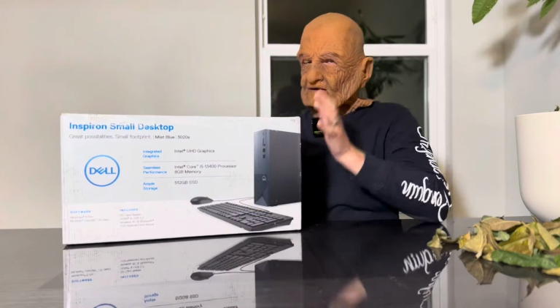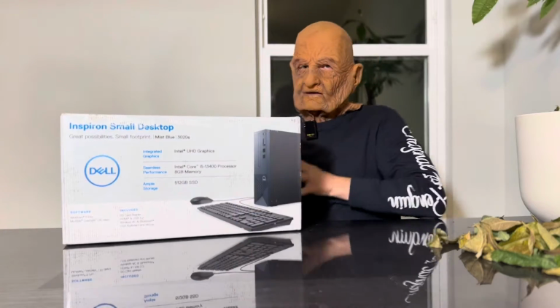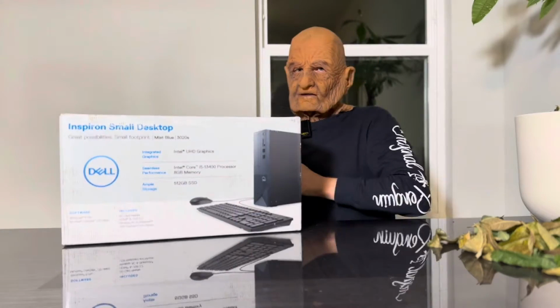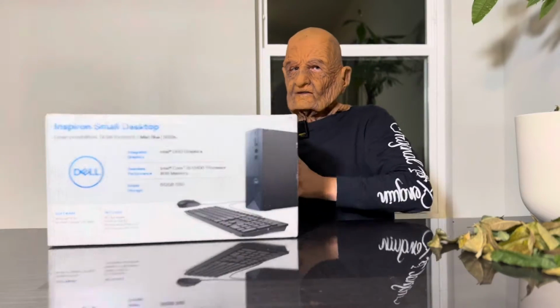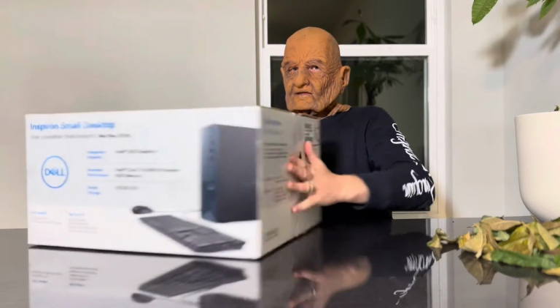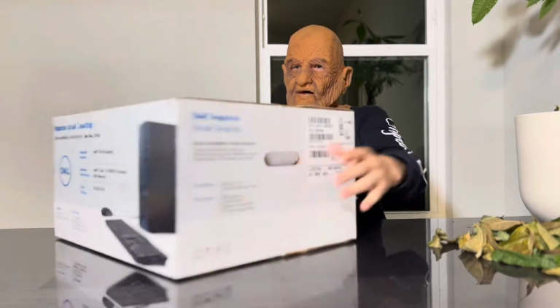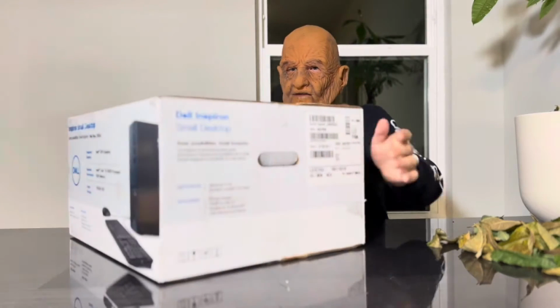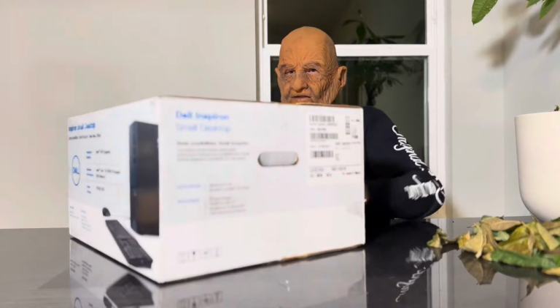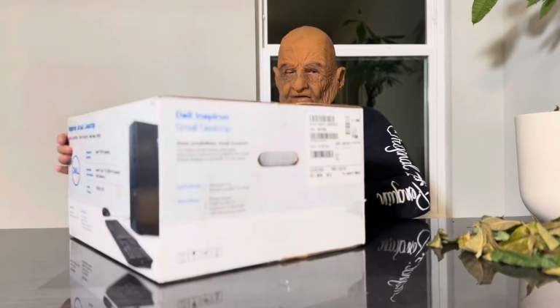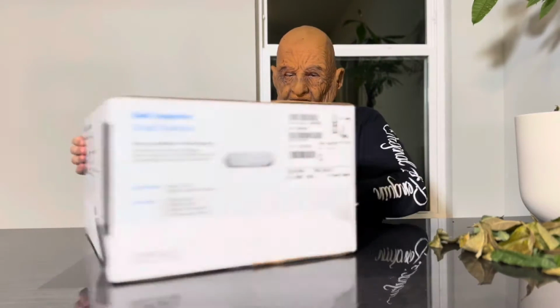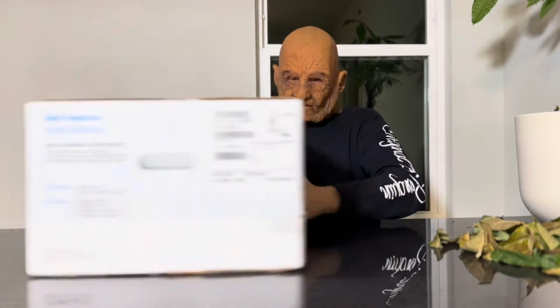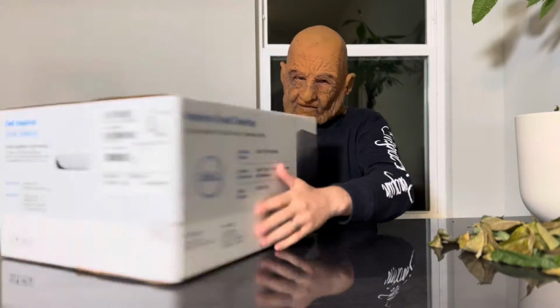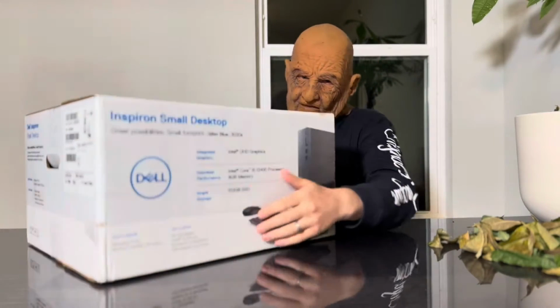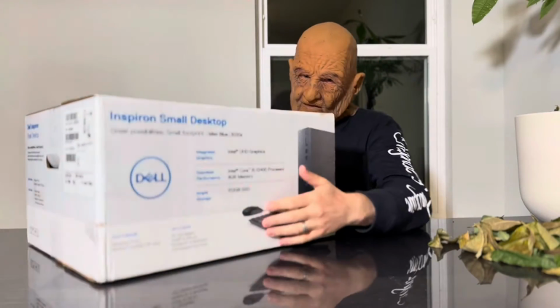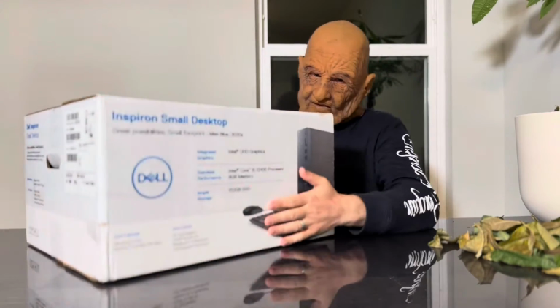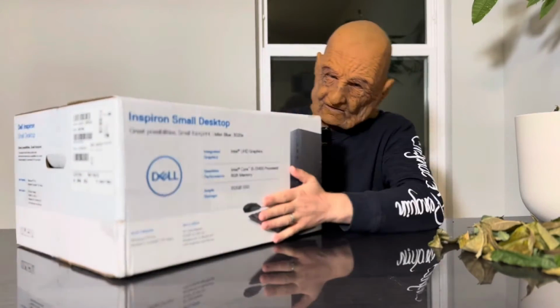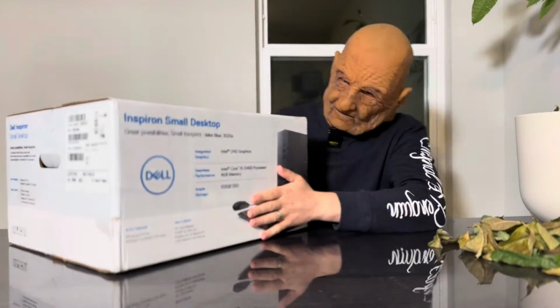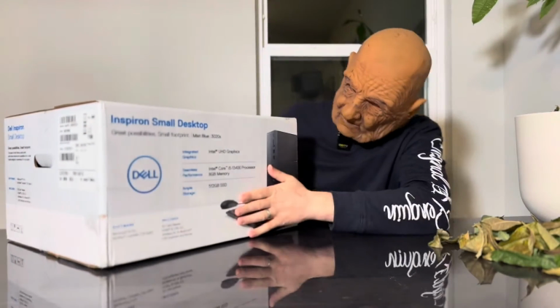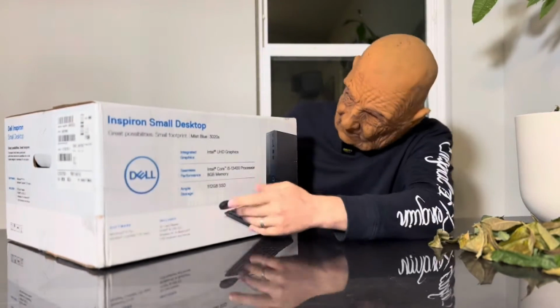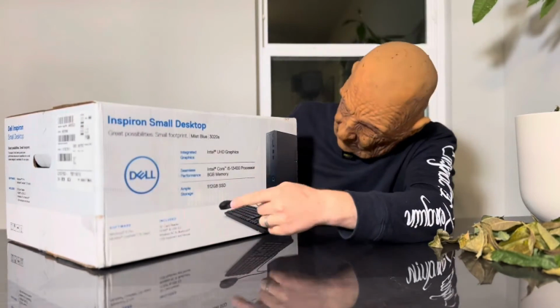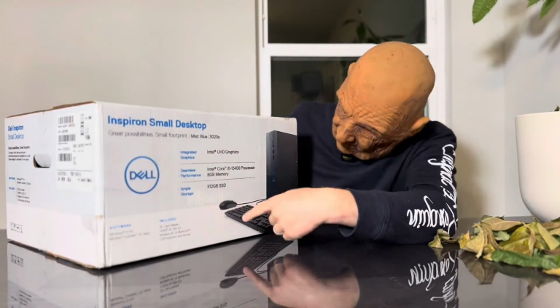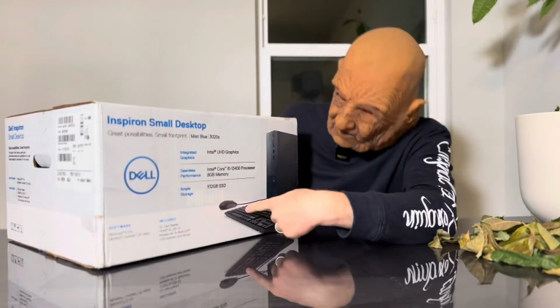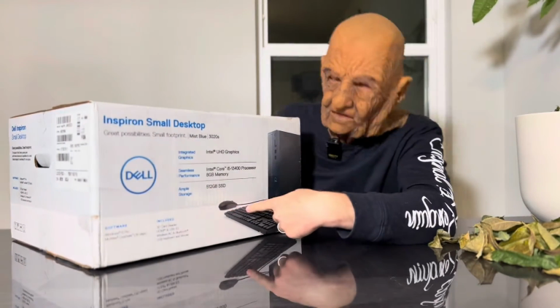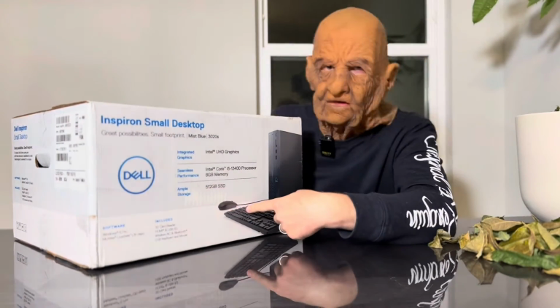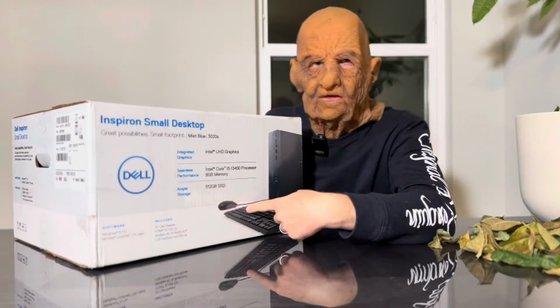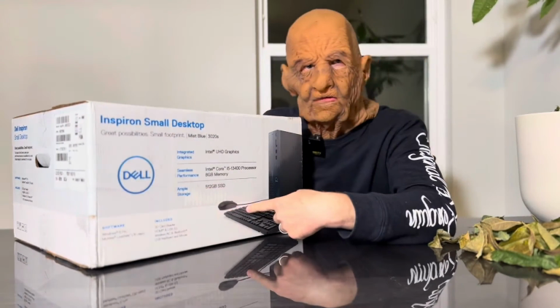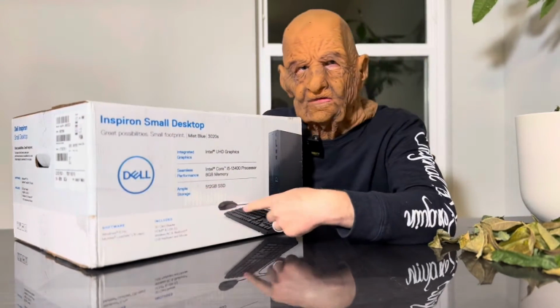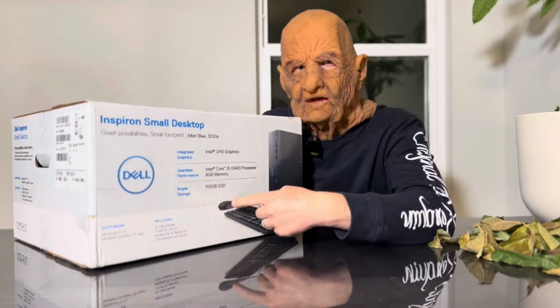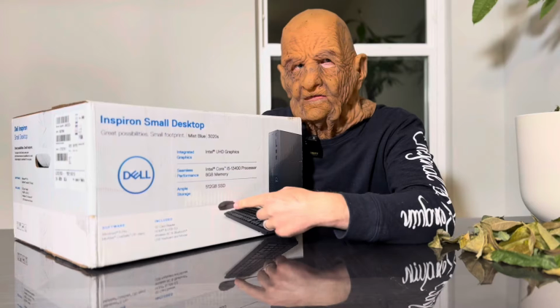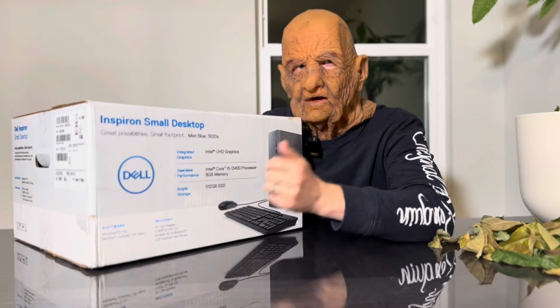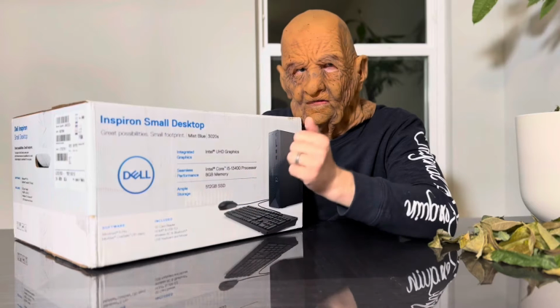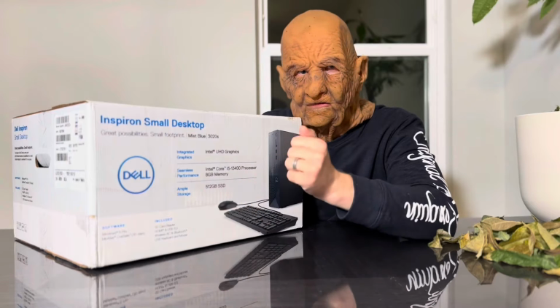This is the box. It comes with a keyboard and mouse.